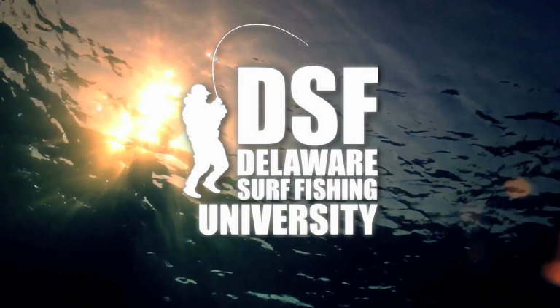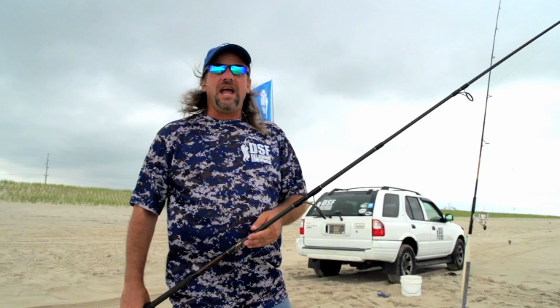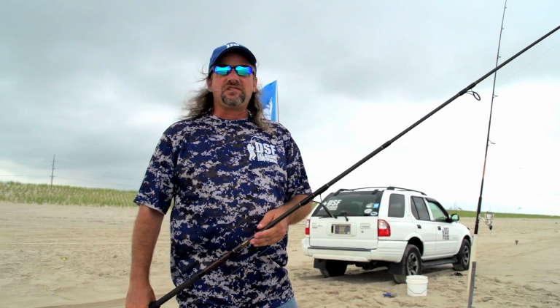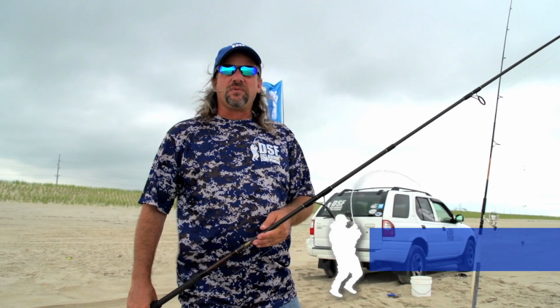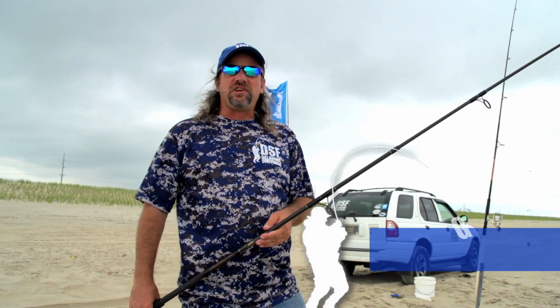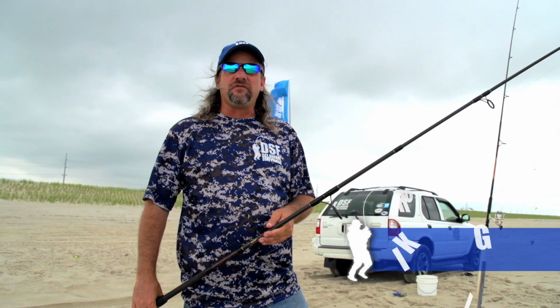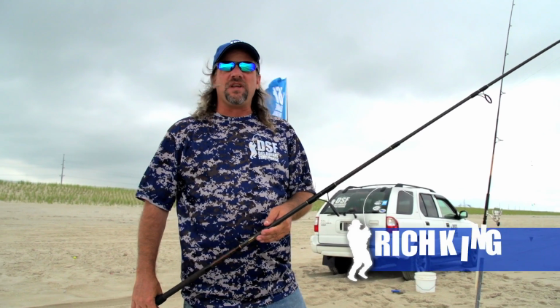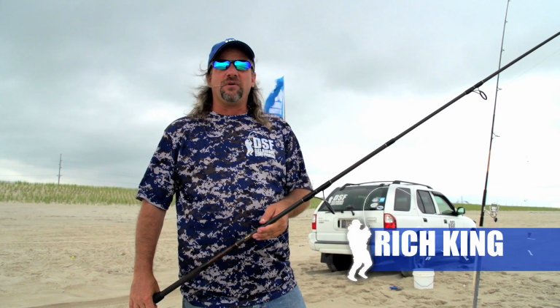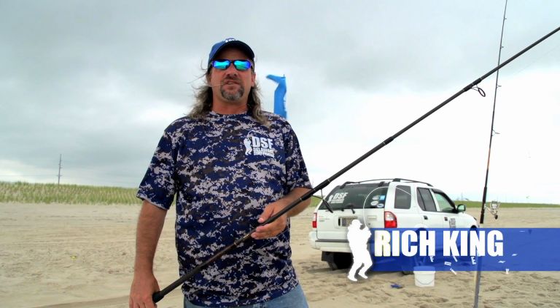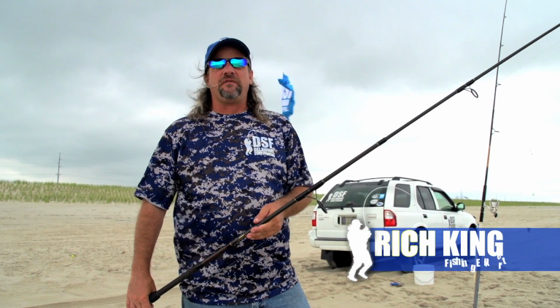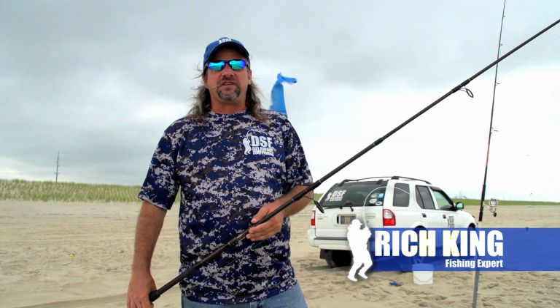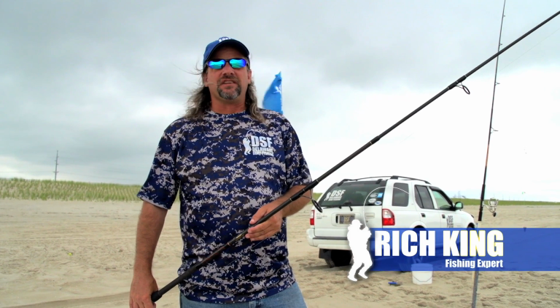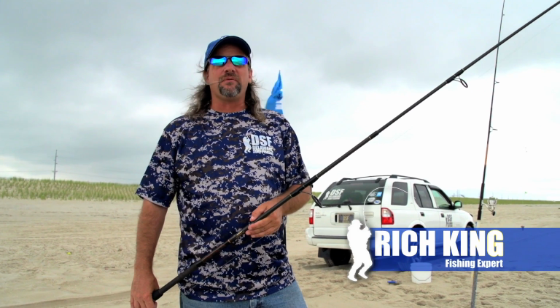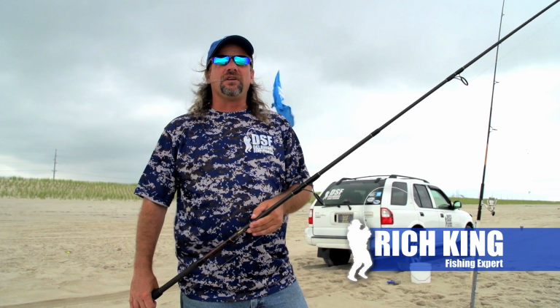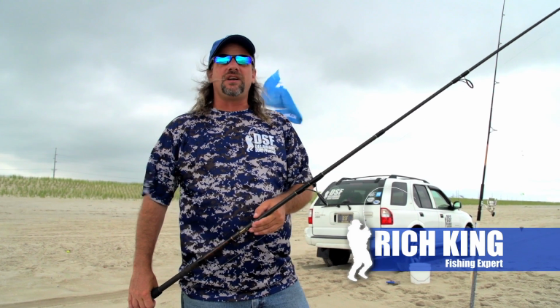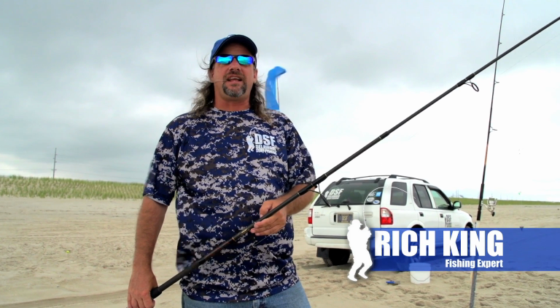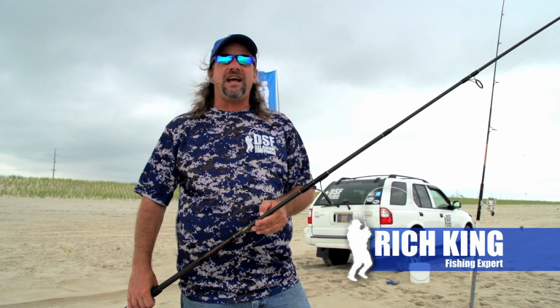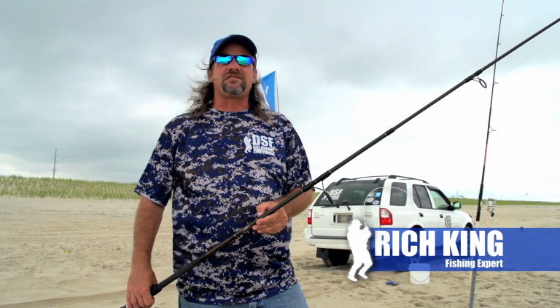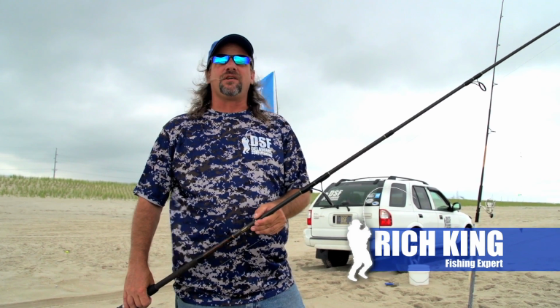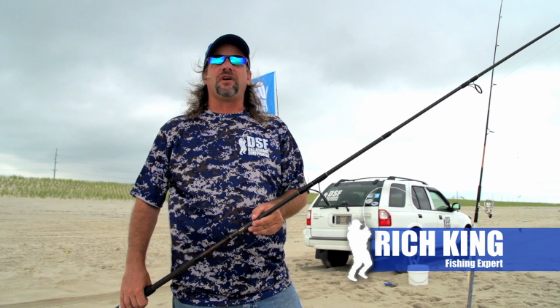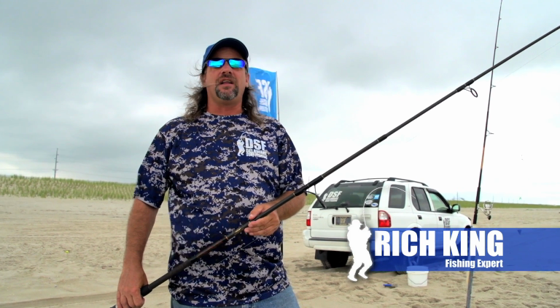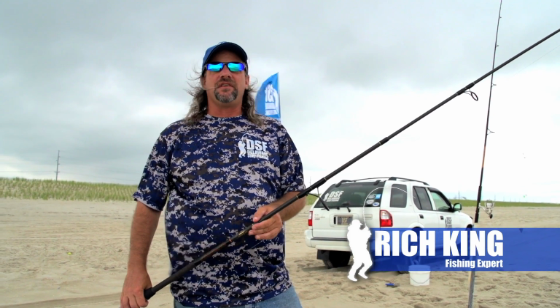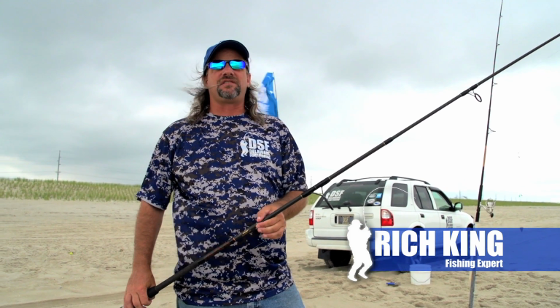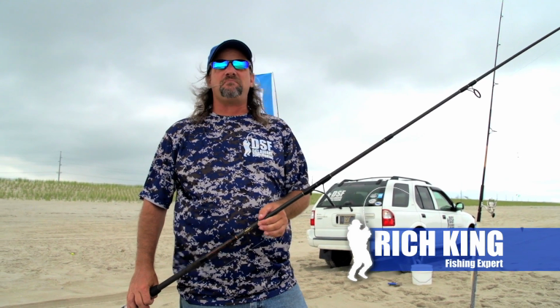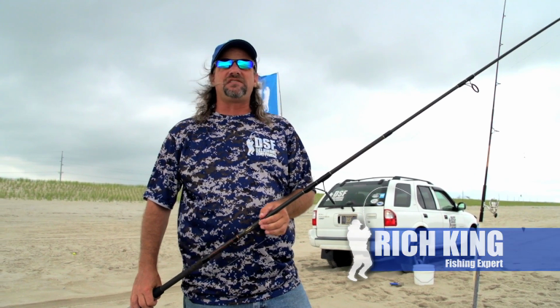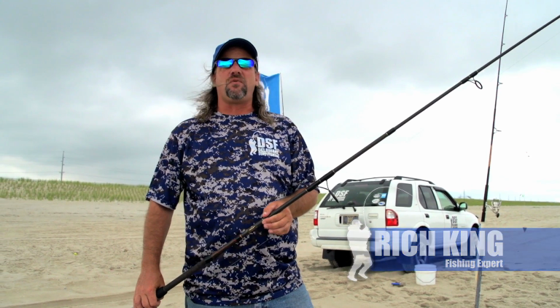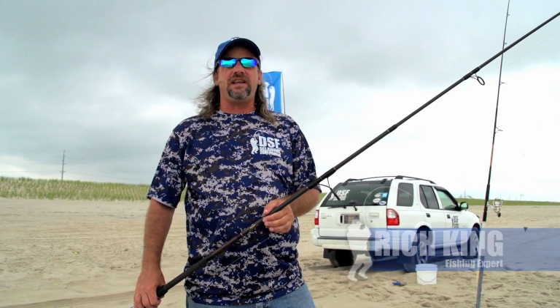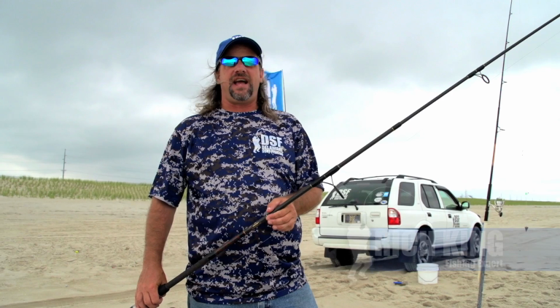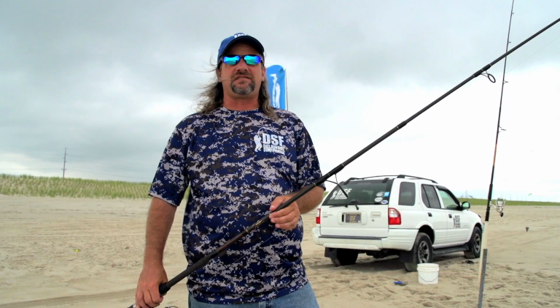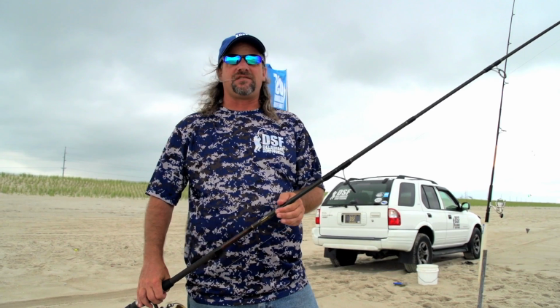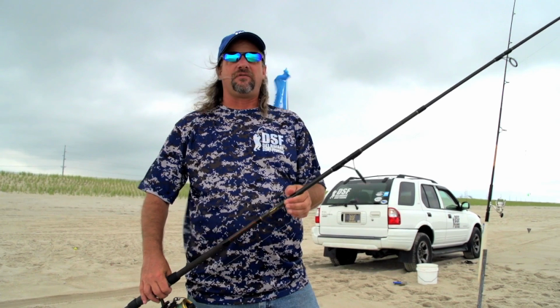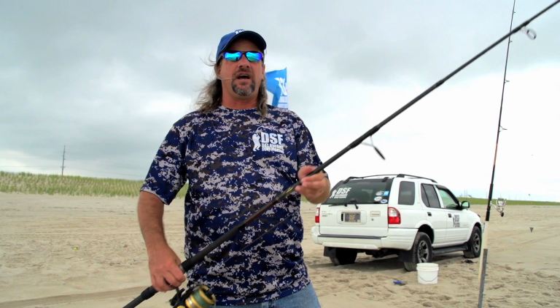Hey, this is Rich King from Delaware Surf Fishing. Today we're going to learn how to cast a surf rod. This is a basic way to cast a surf rod.